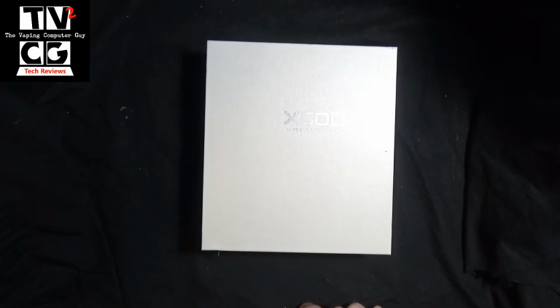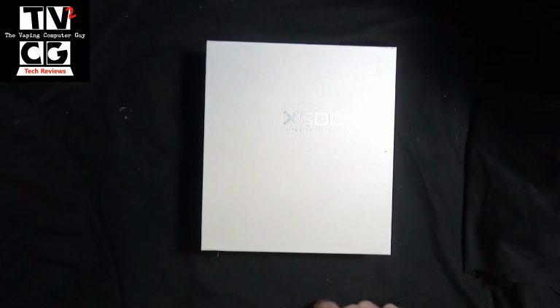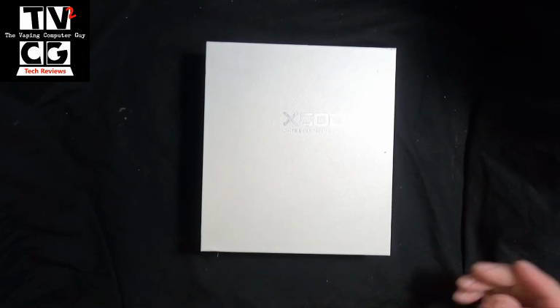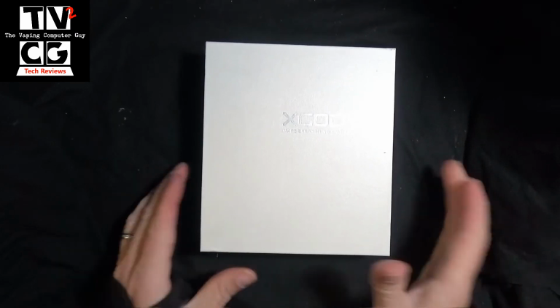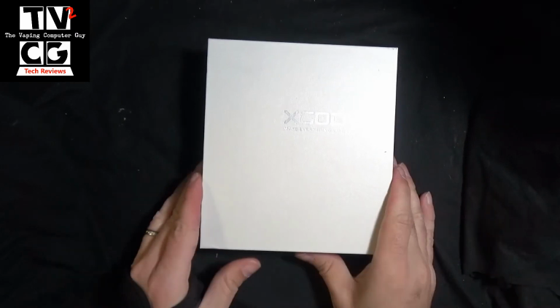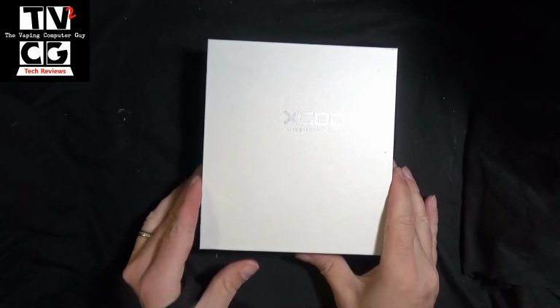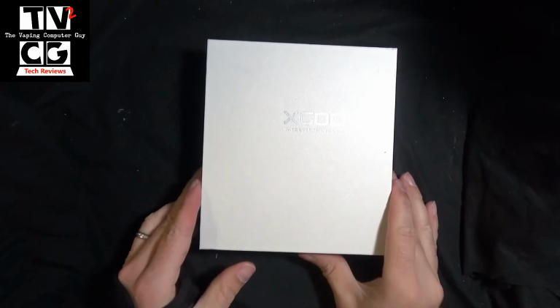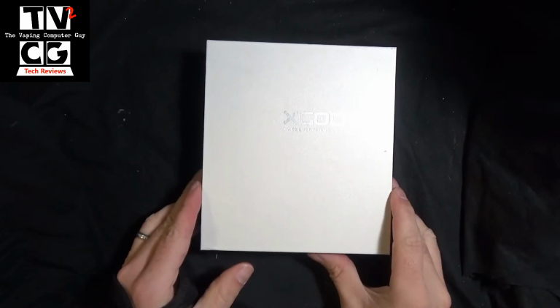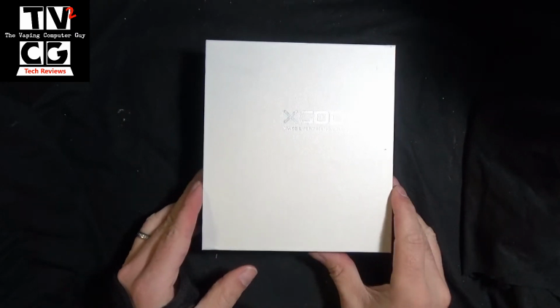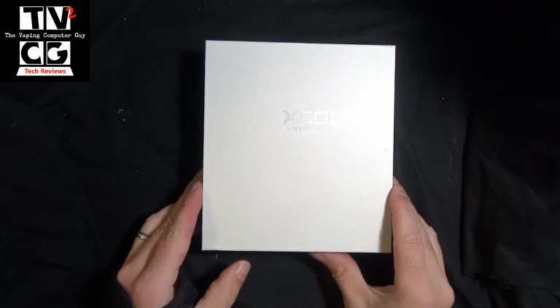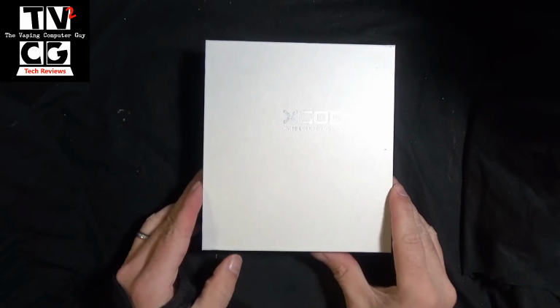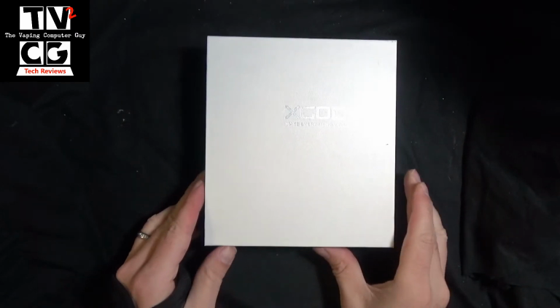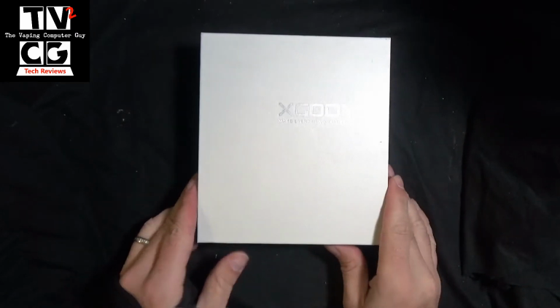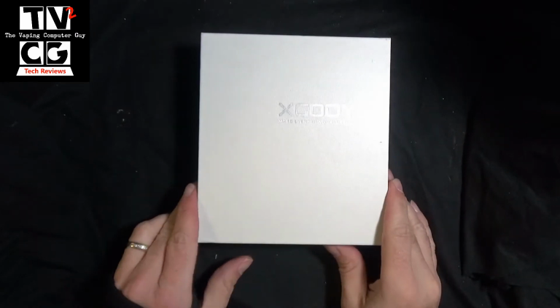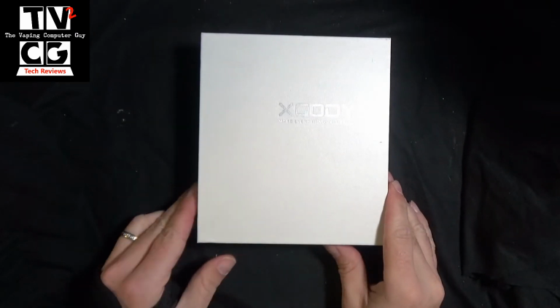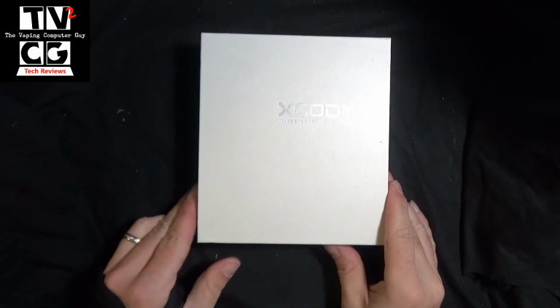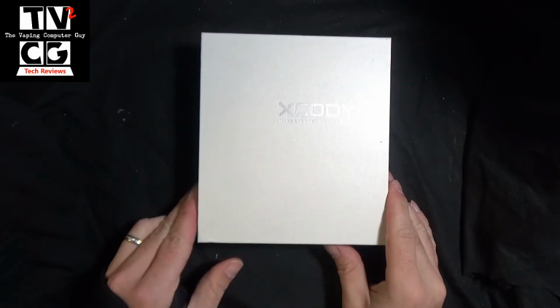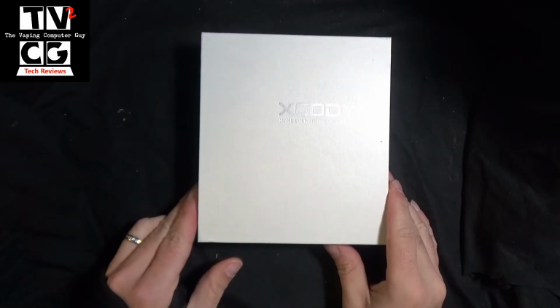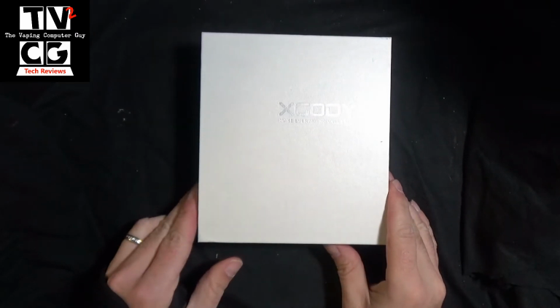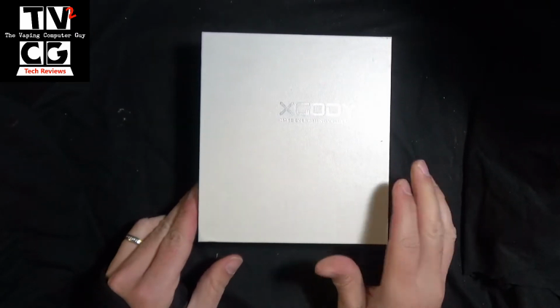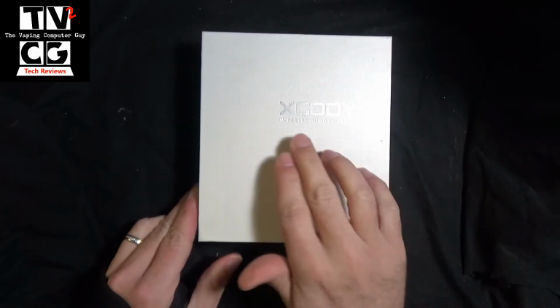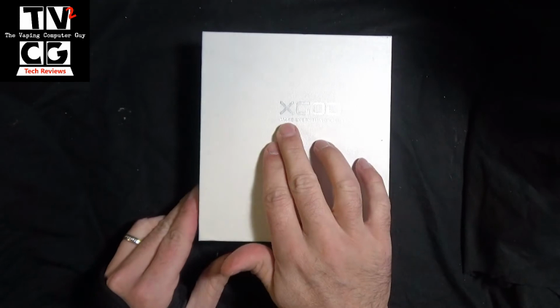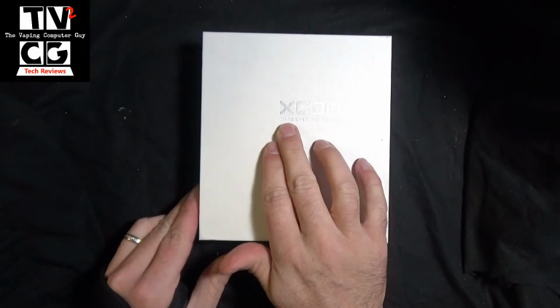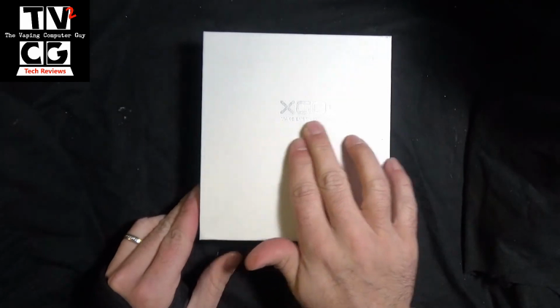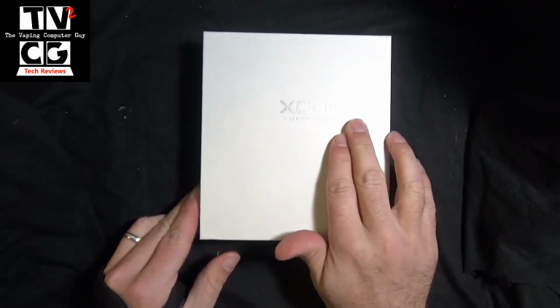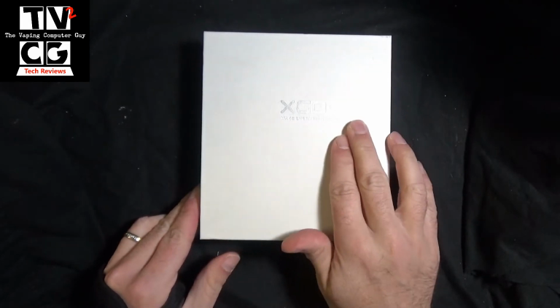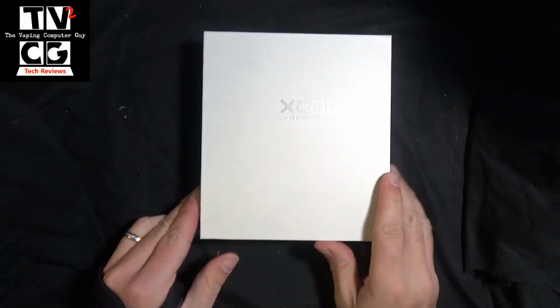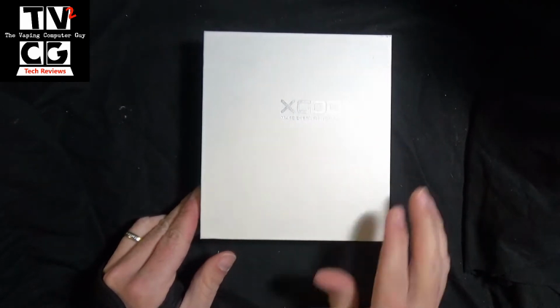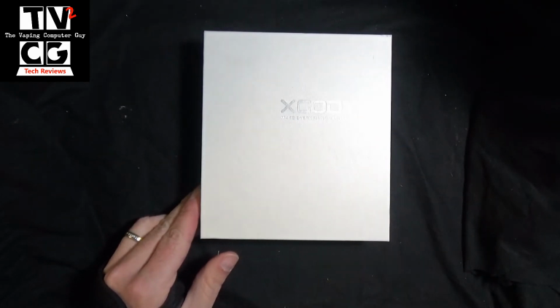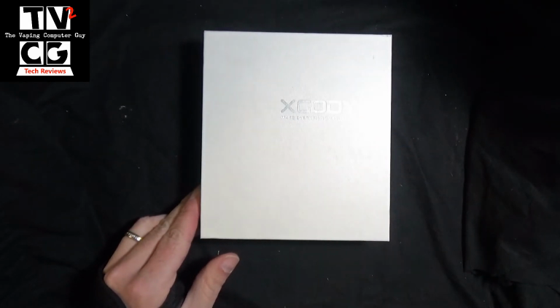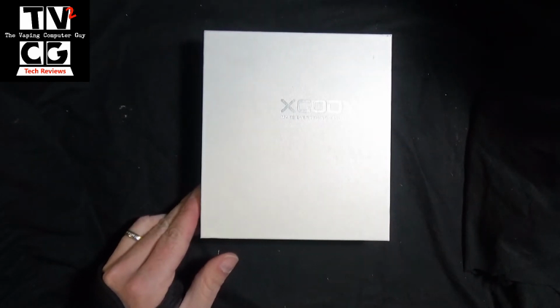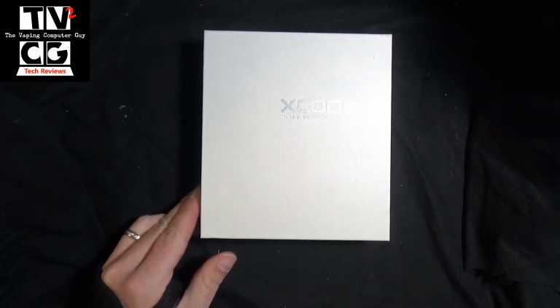Welcome and hello. Today we're taking a look at an Android phone. If I'm pronouncing it right, it's called the XGODI.